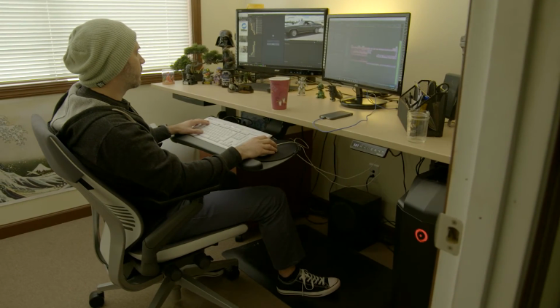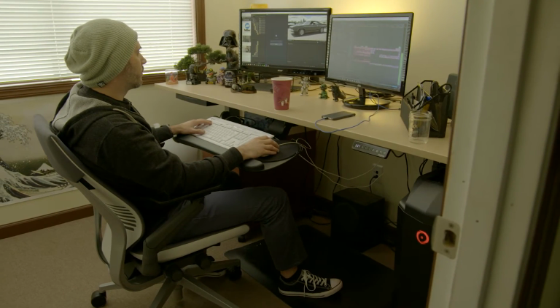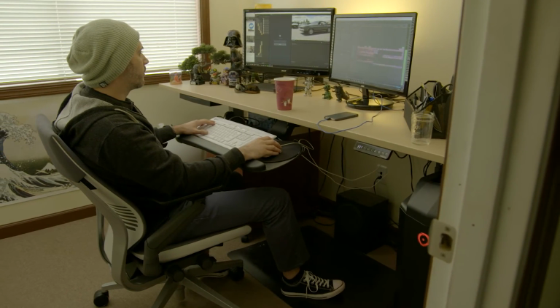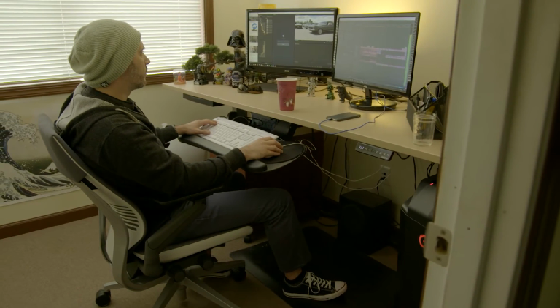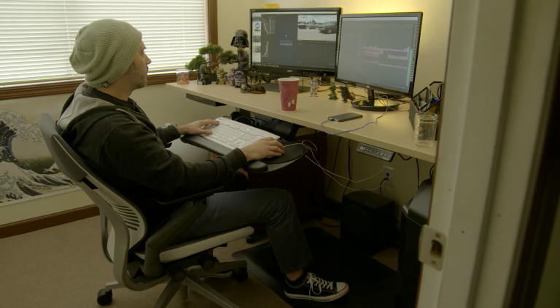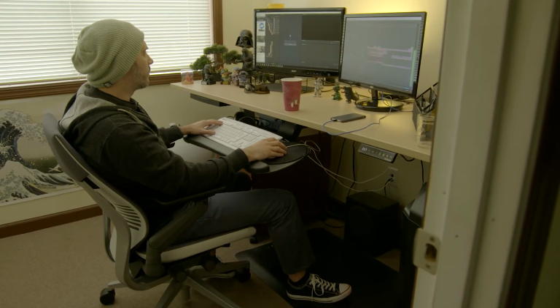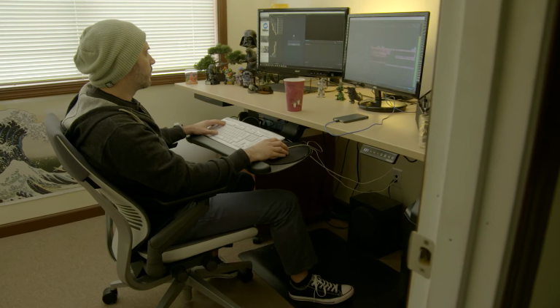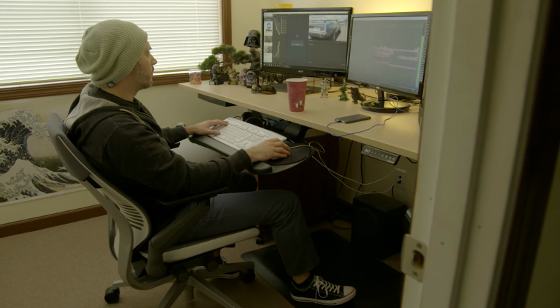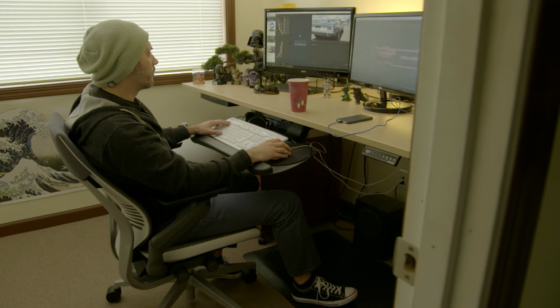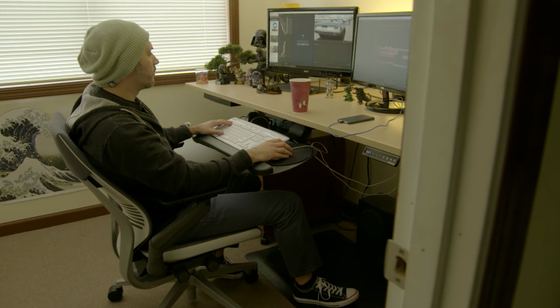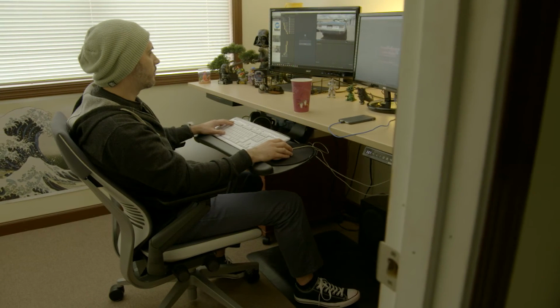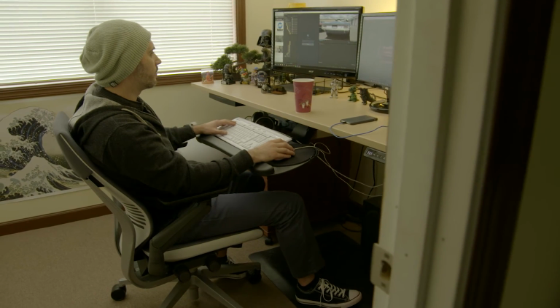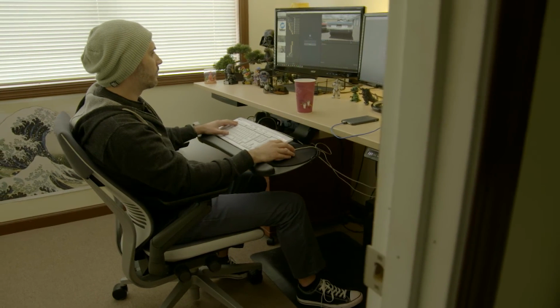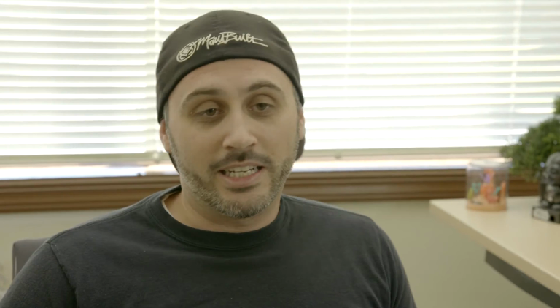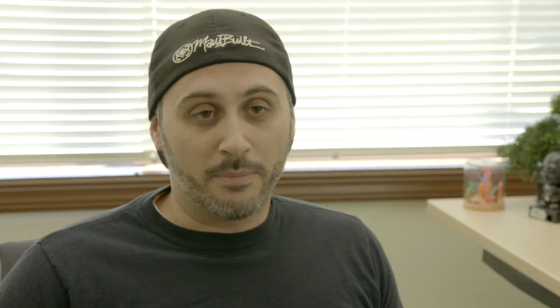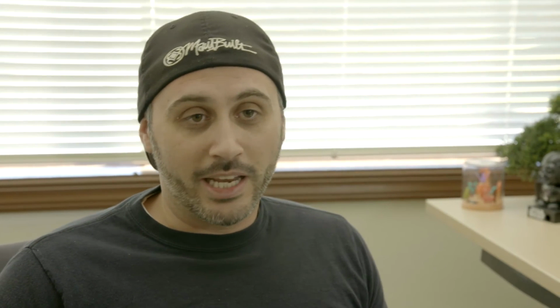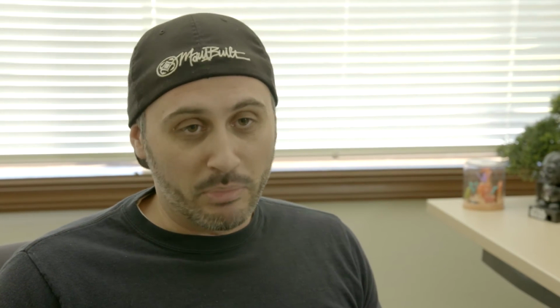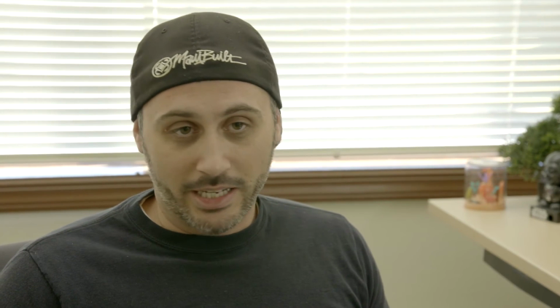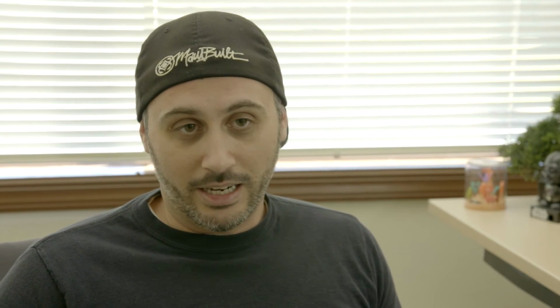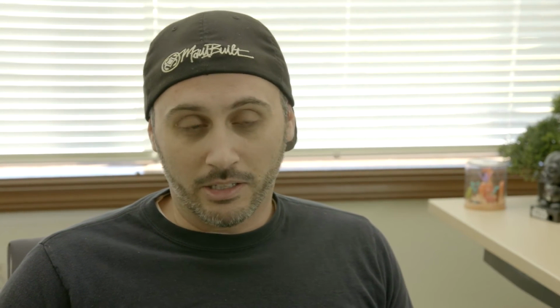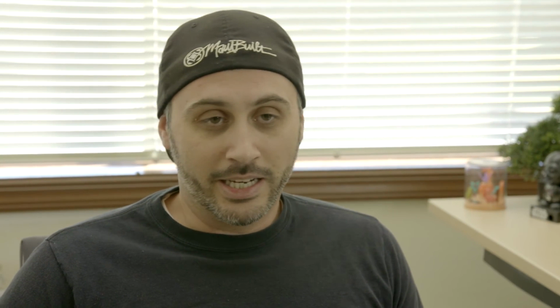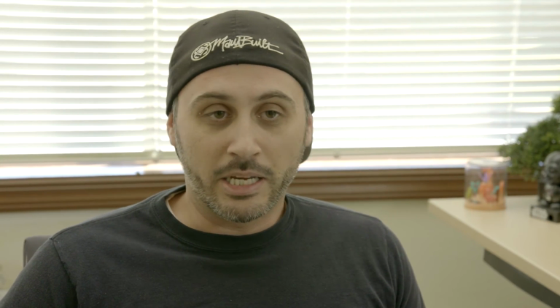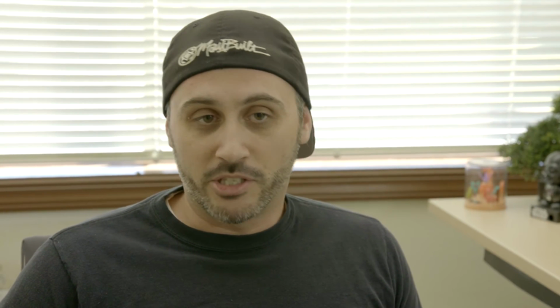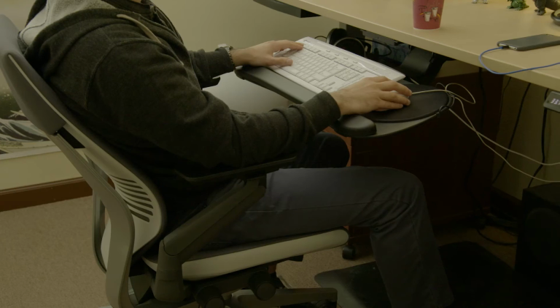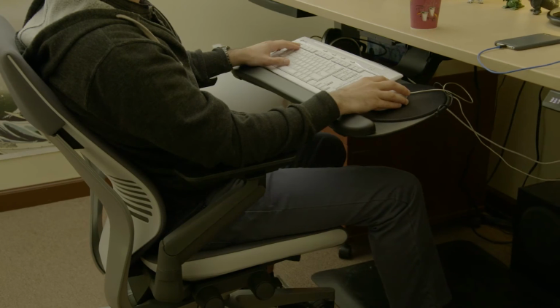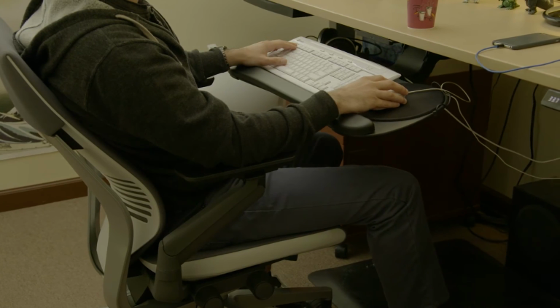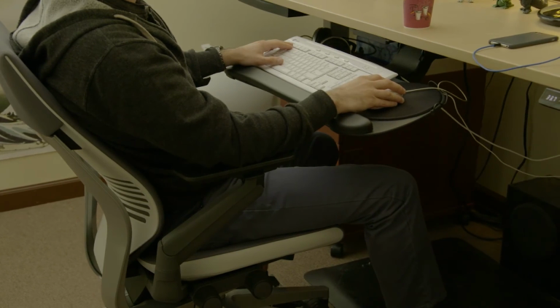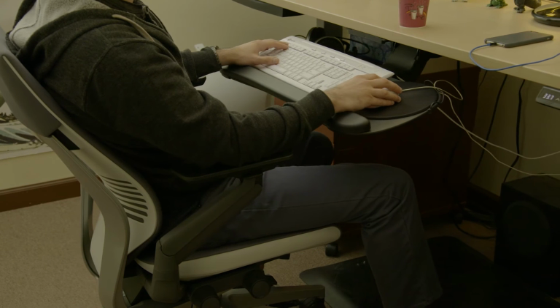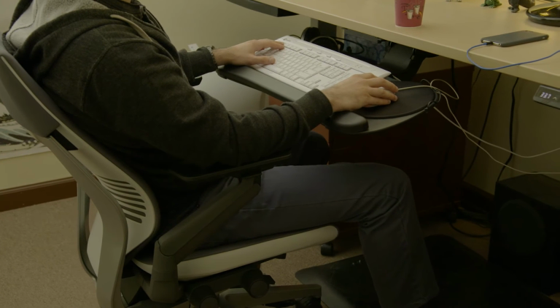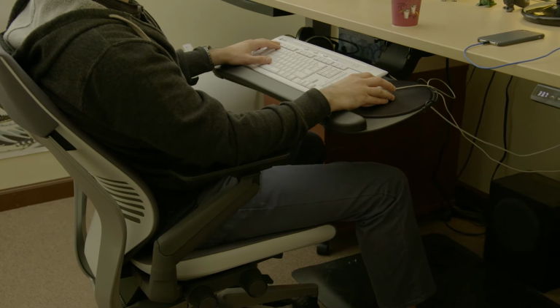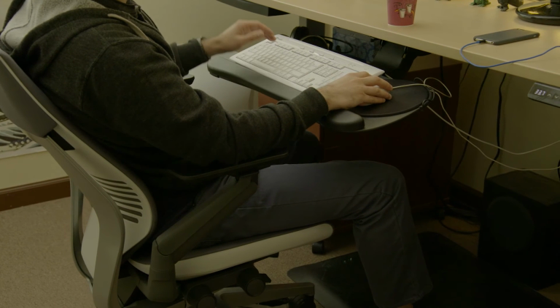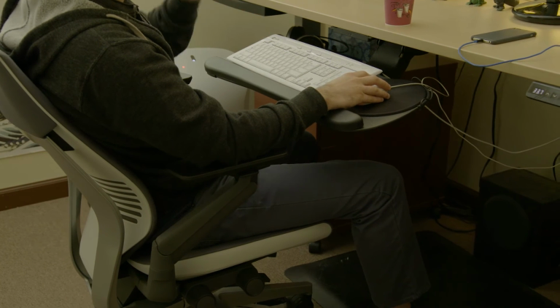So with all these features combined, this chair easily adapts to any body style and any position that you might have while working.